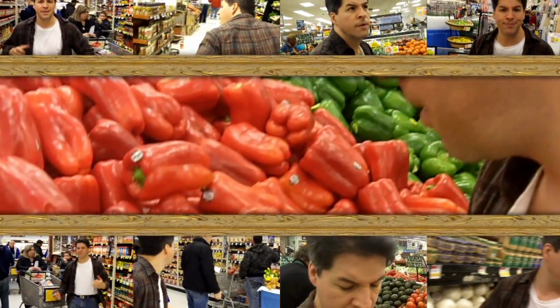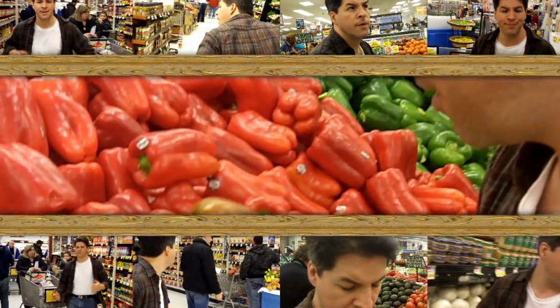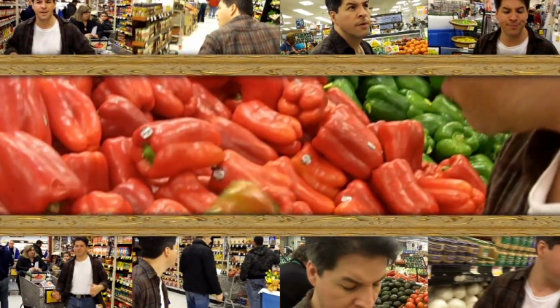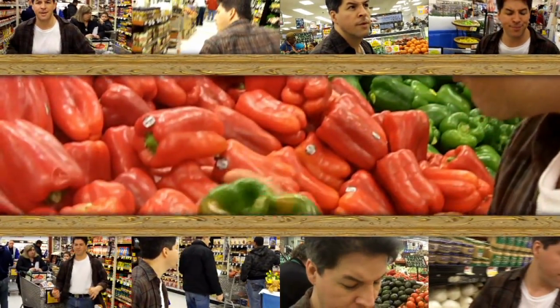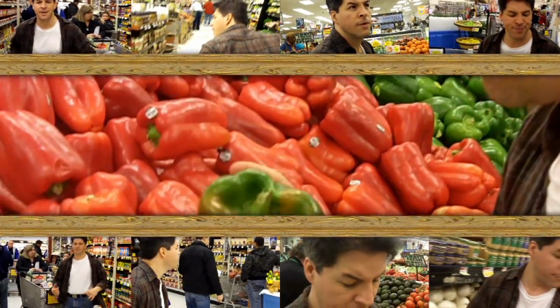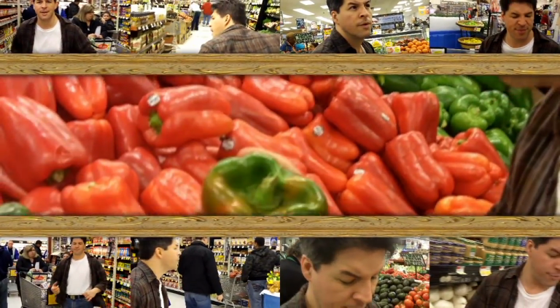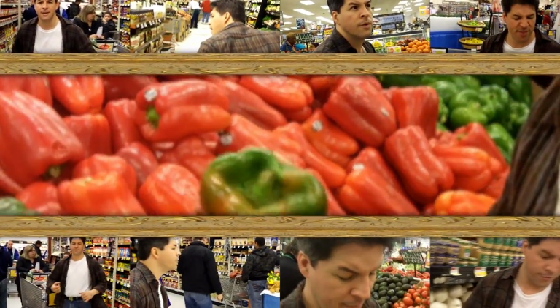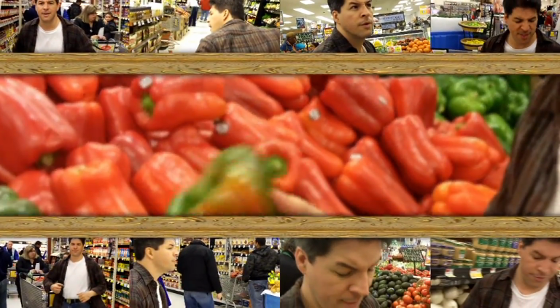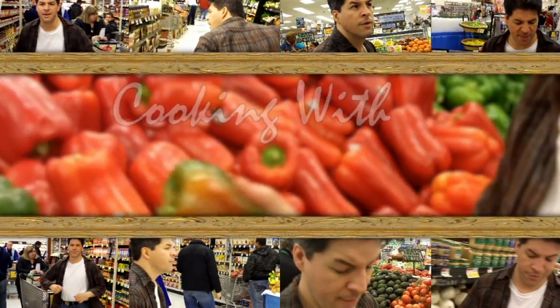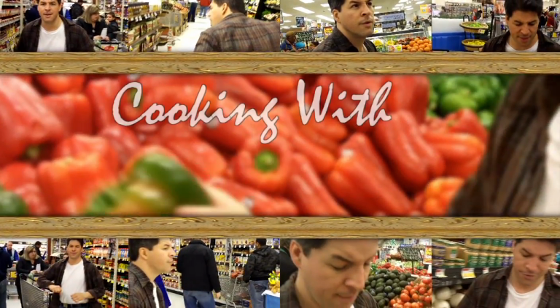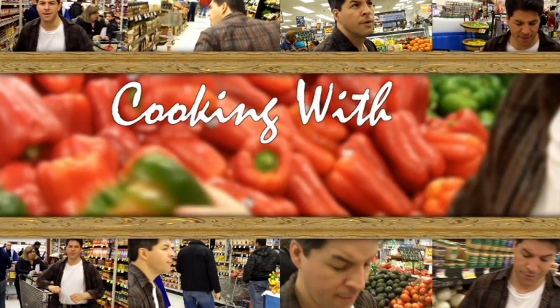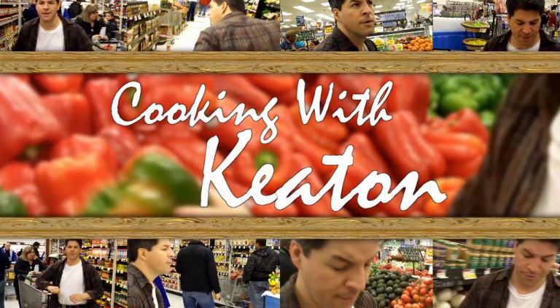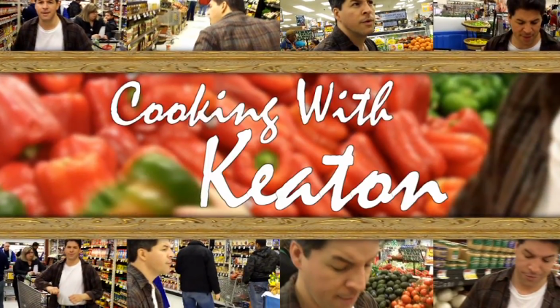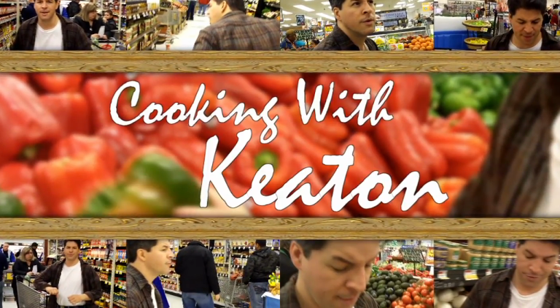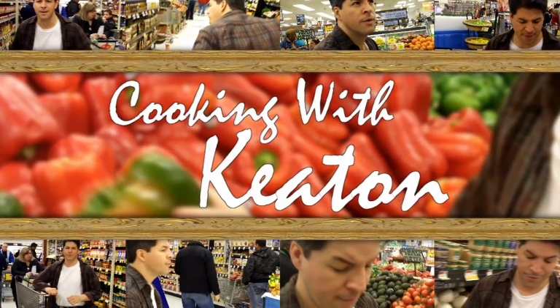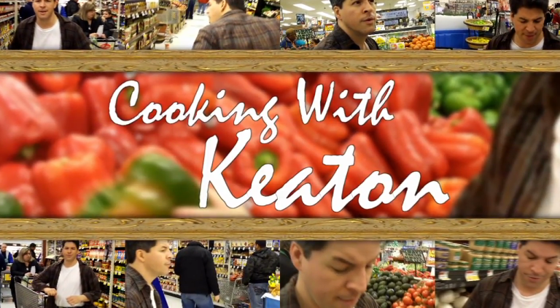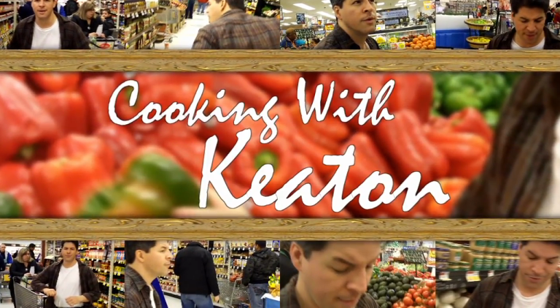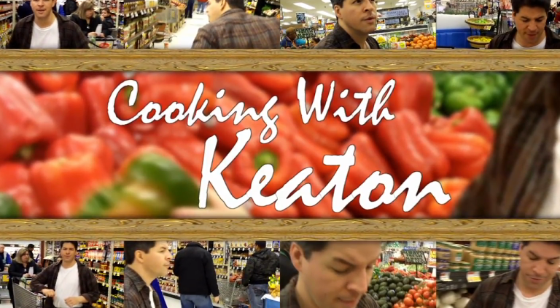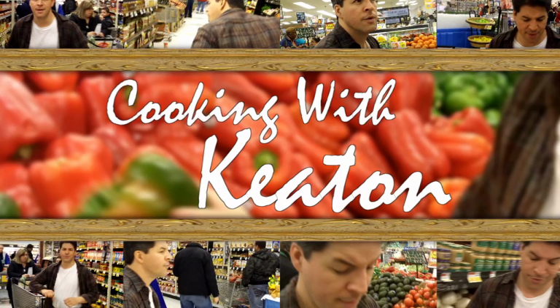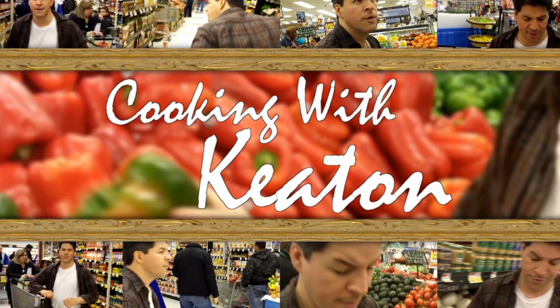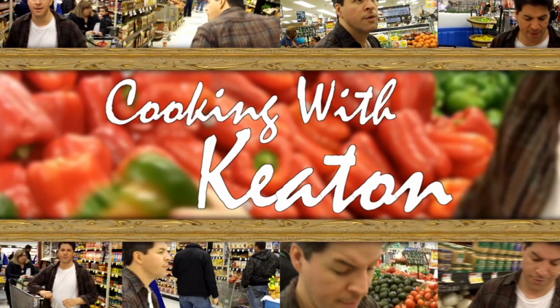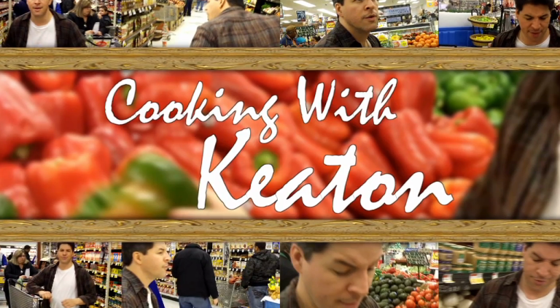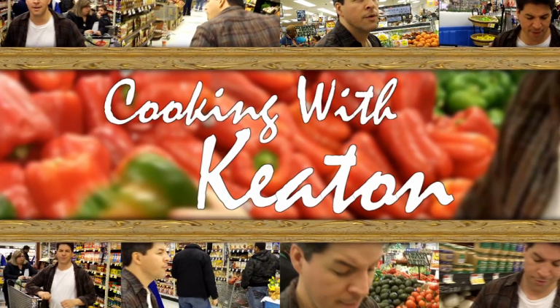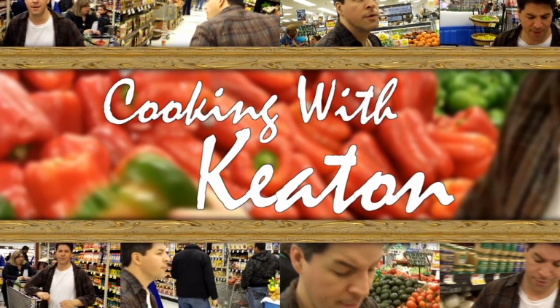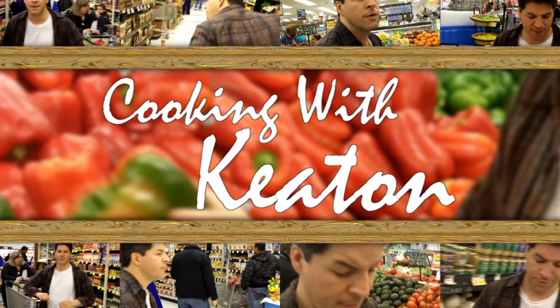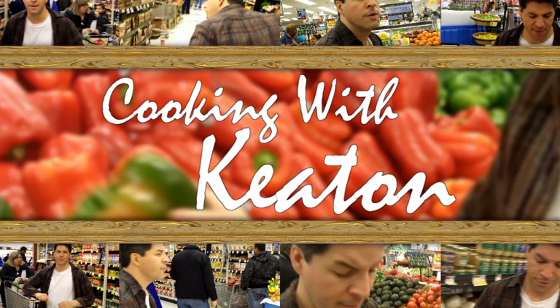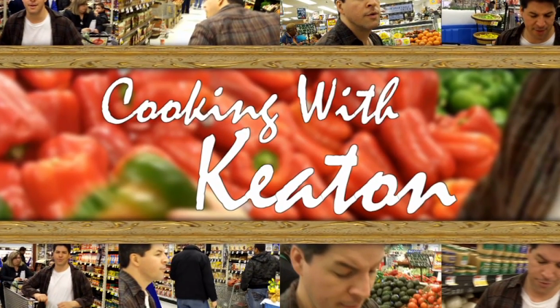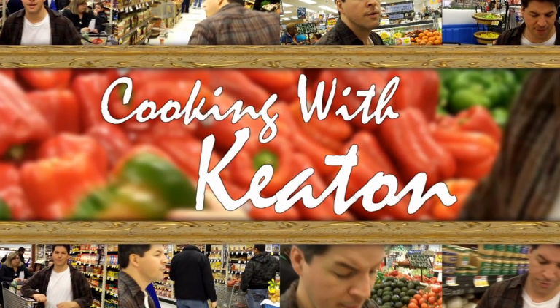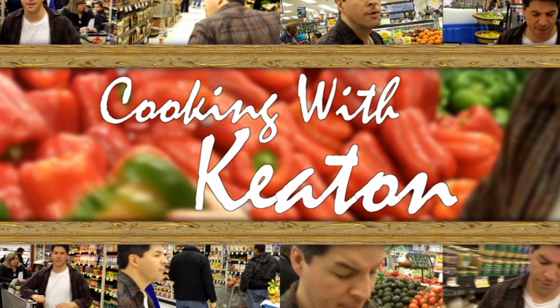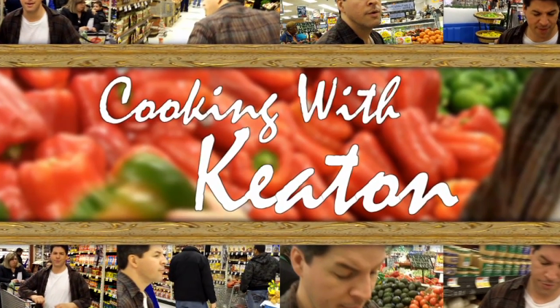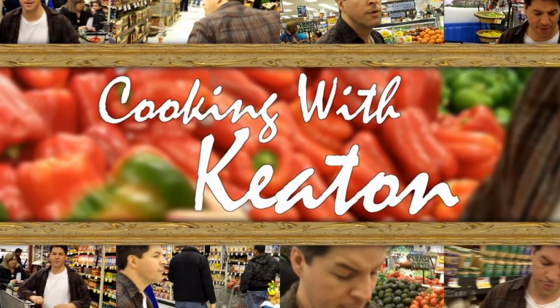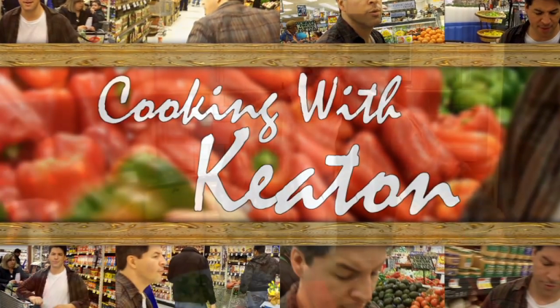Now it's time for Cooking with Keaton. Here's your host, Michael Keaton.